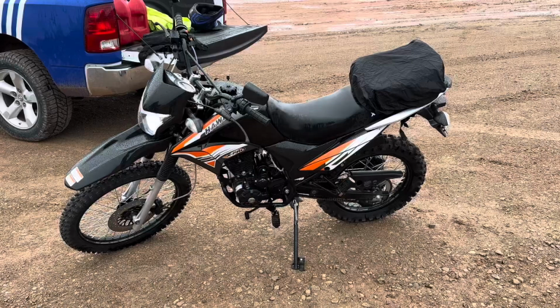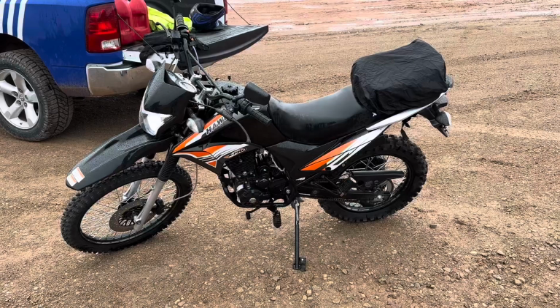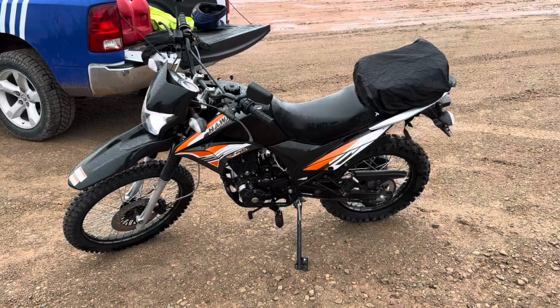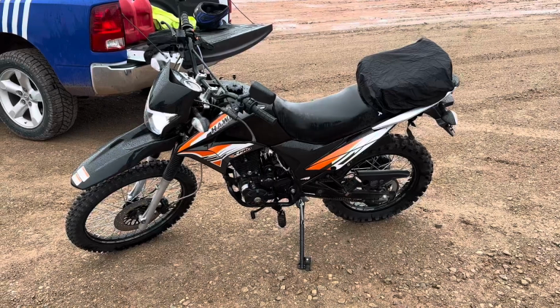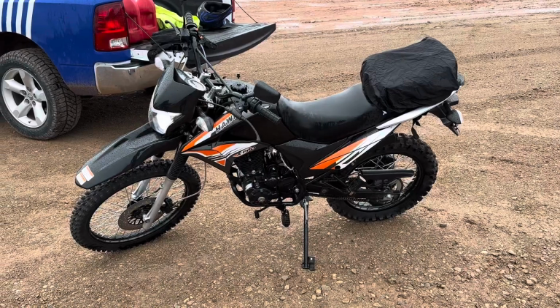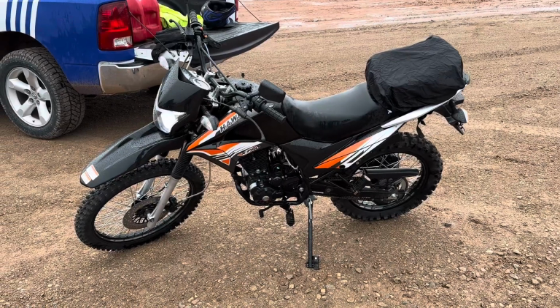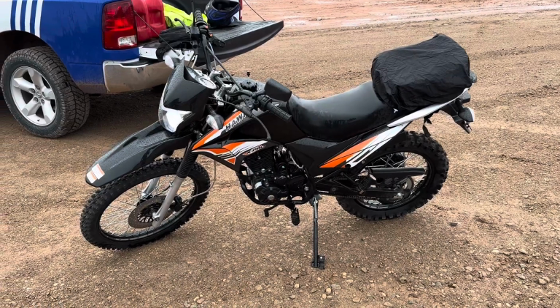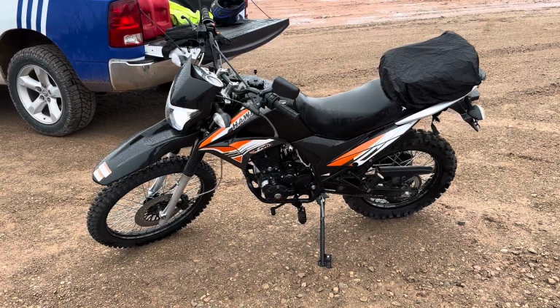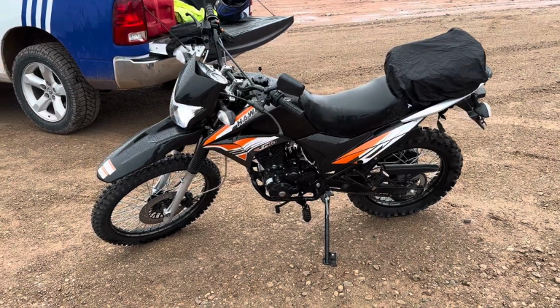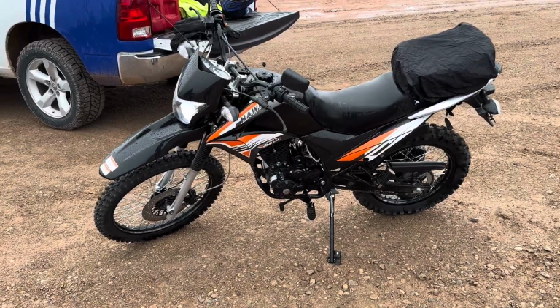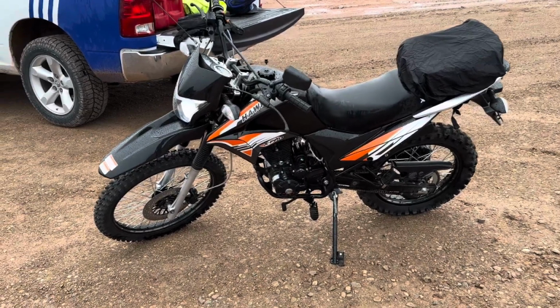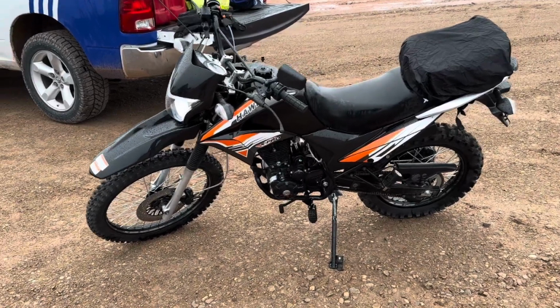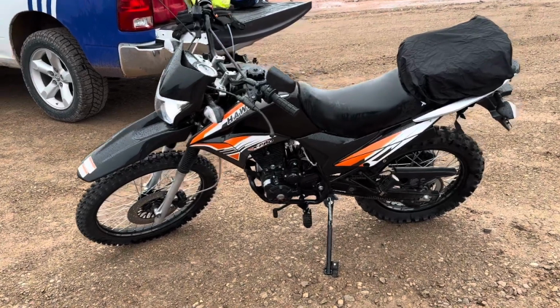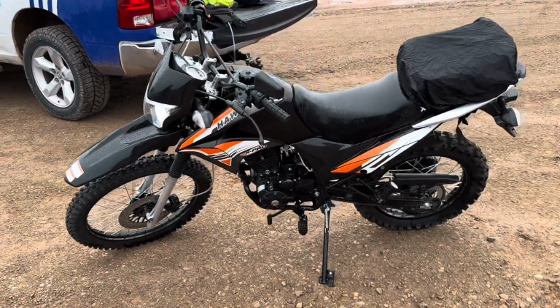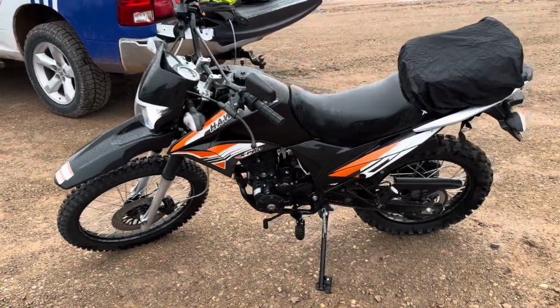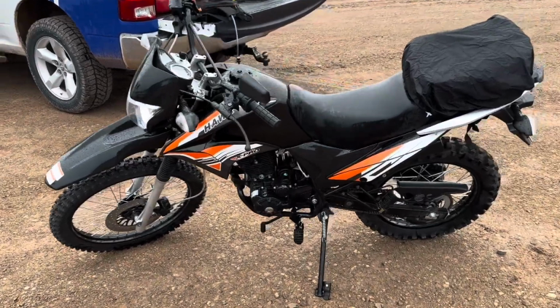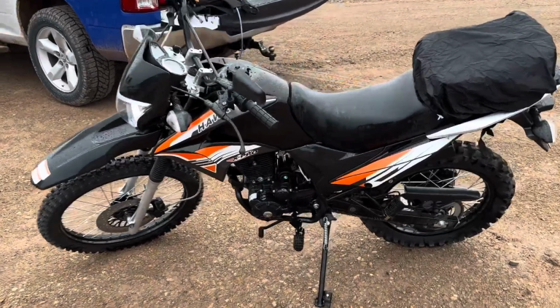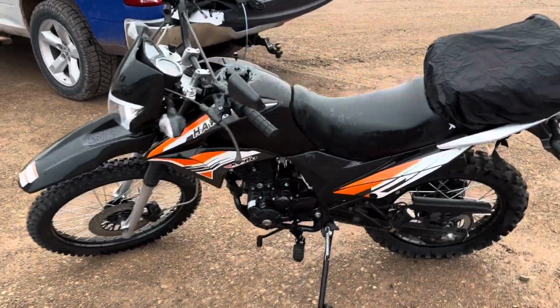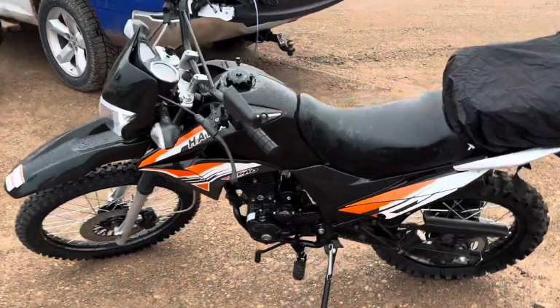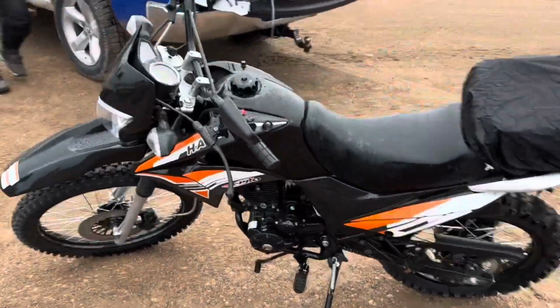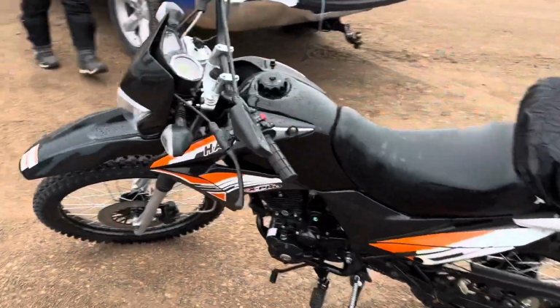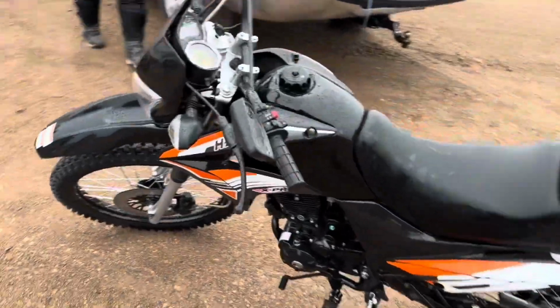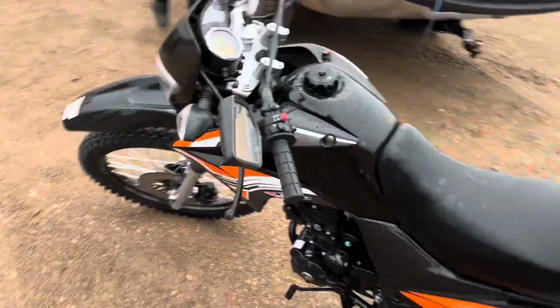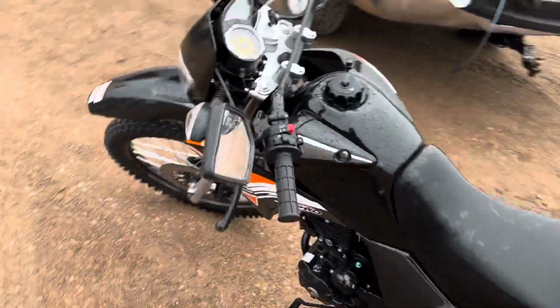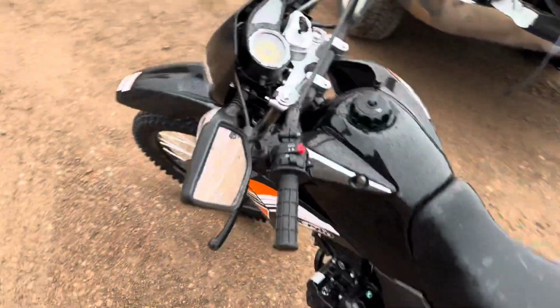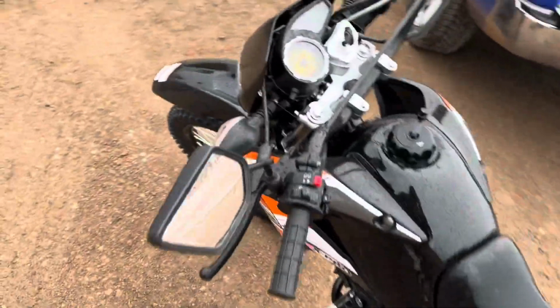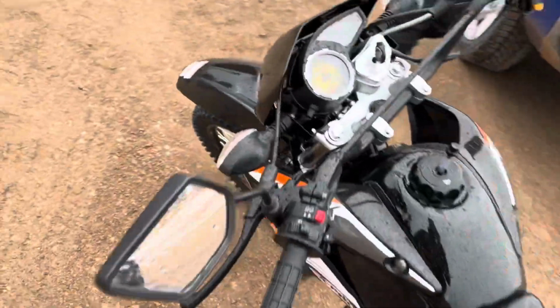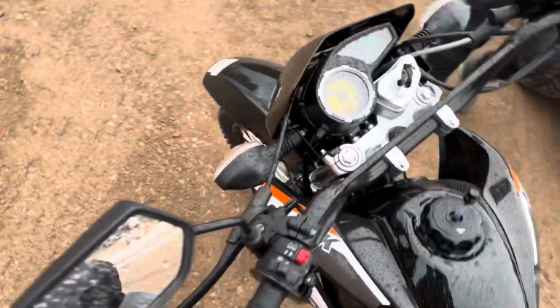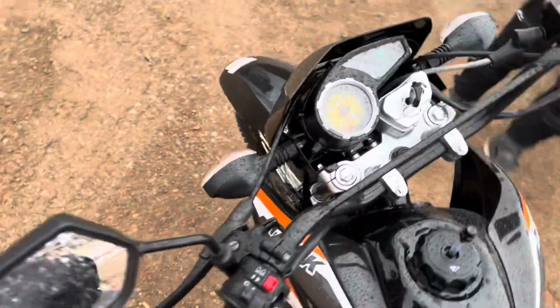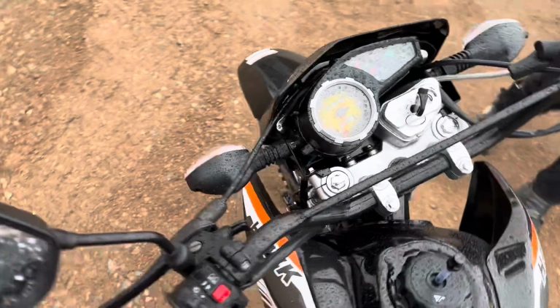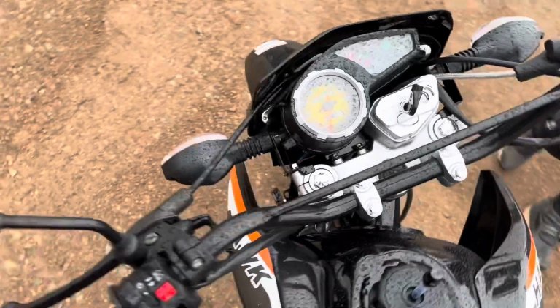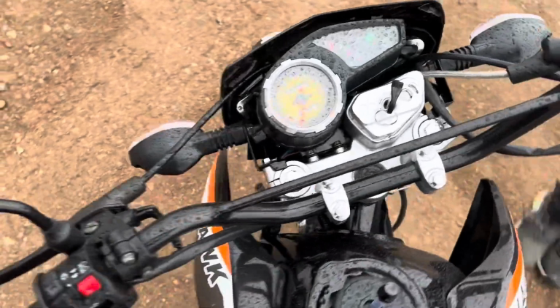Today we have an in-depth review of this Amazon bike that you can purchase. It has been great.